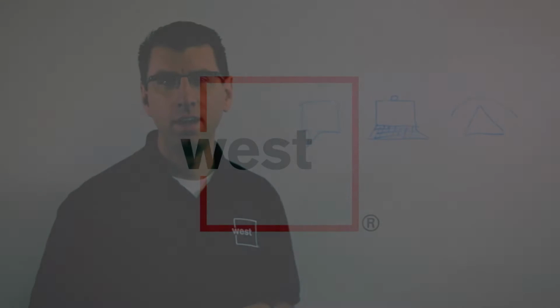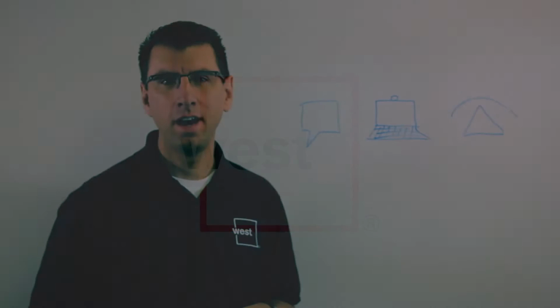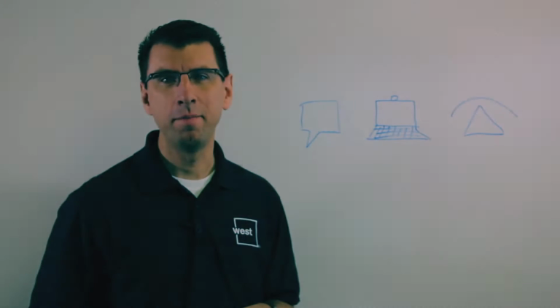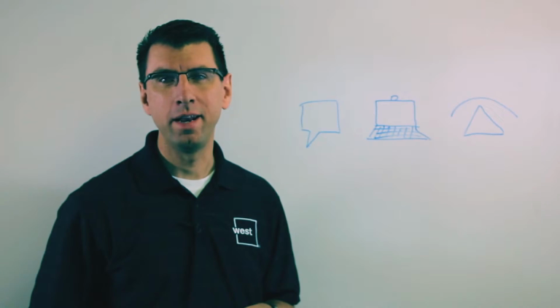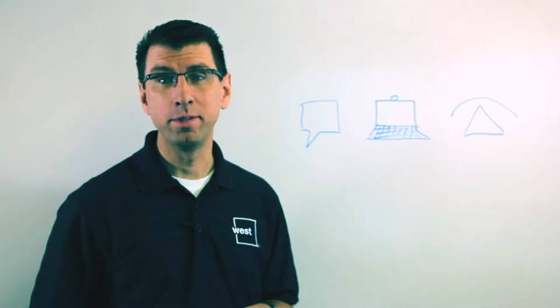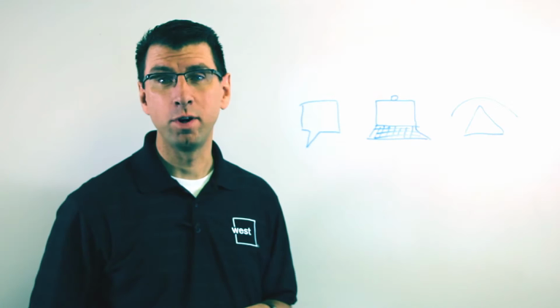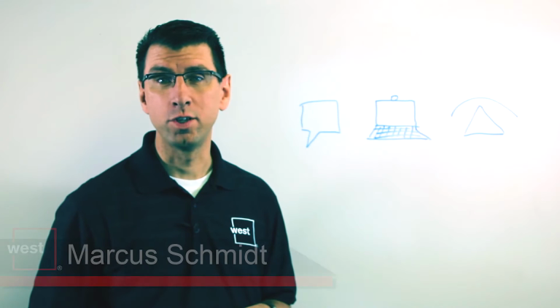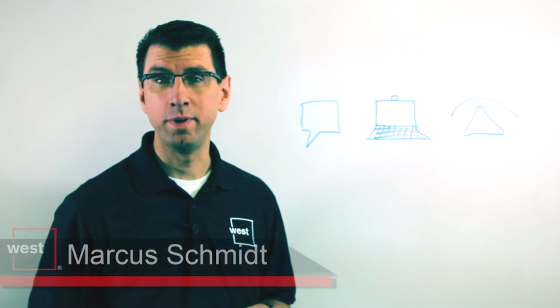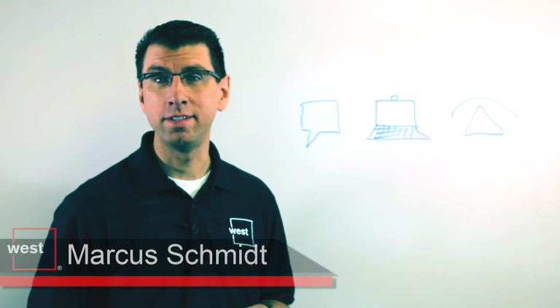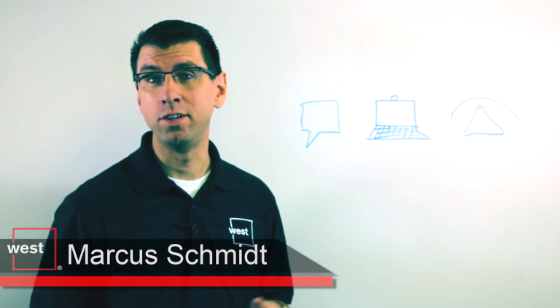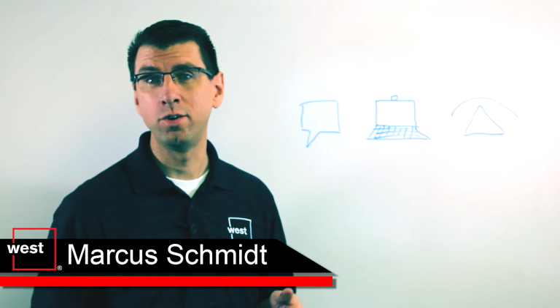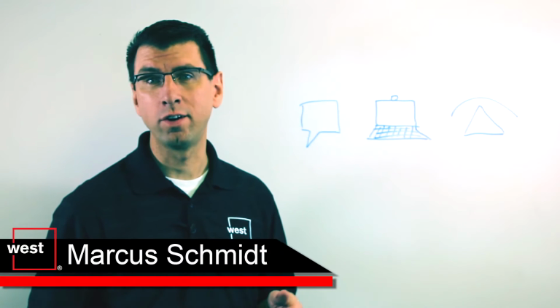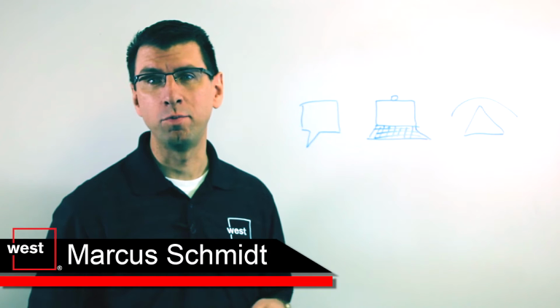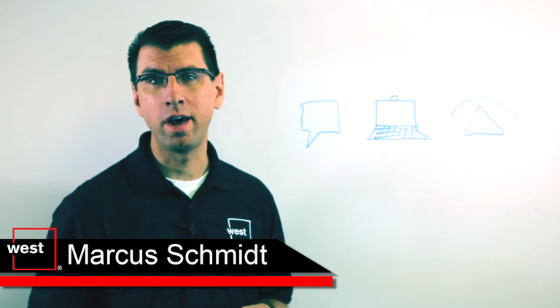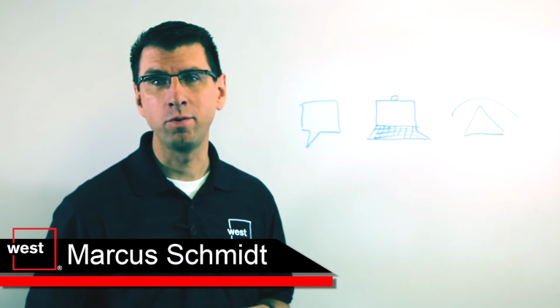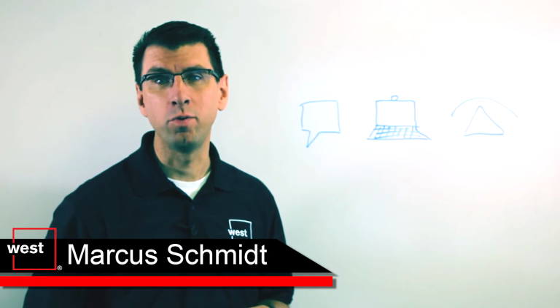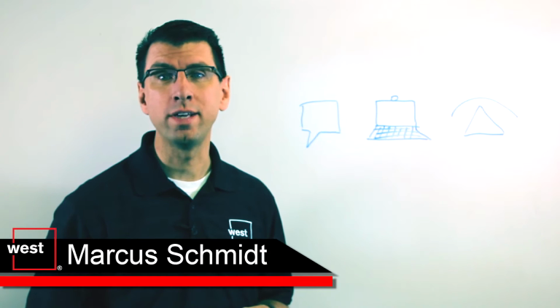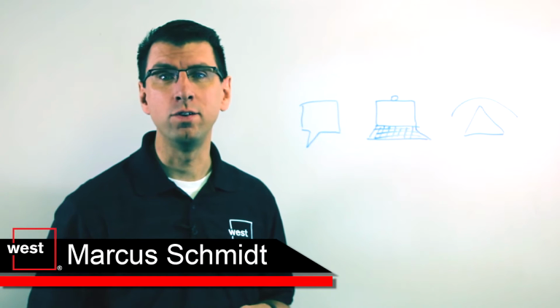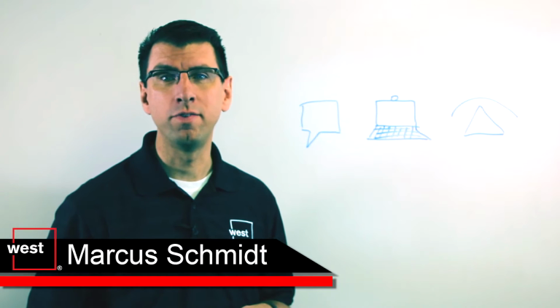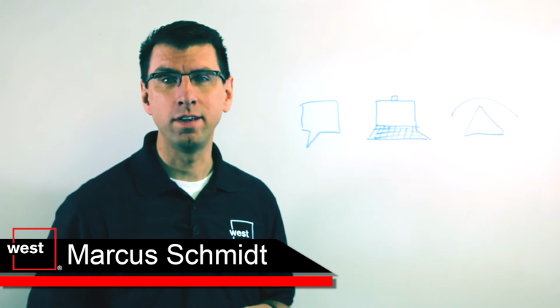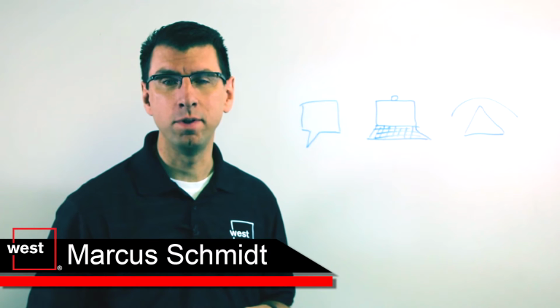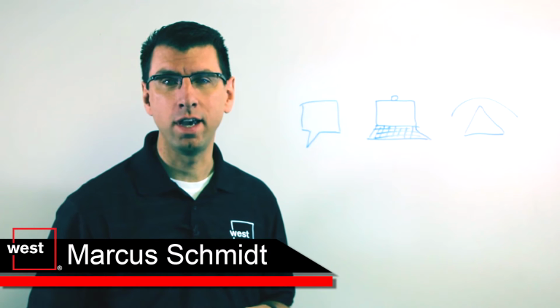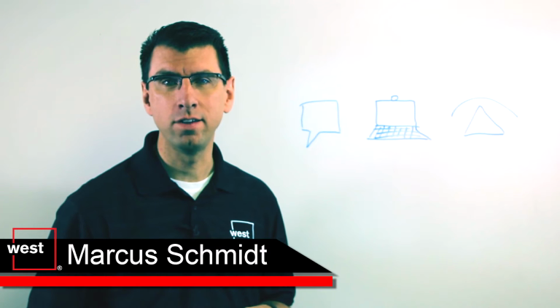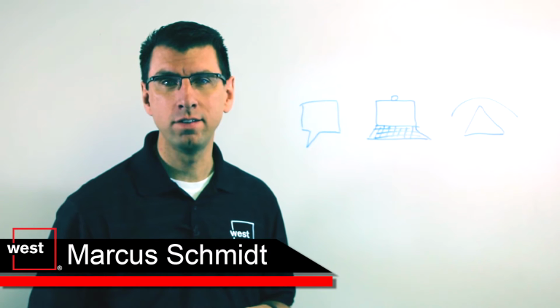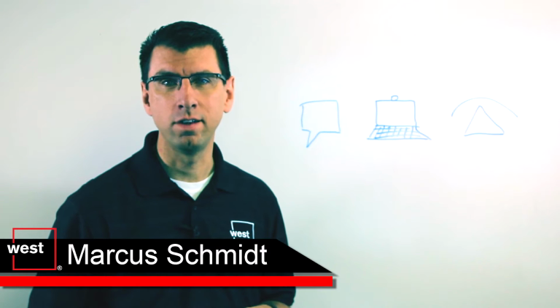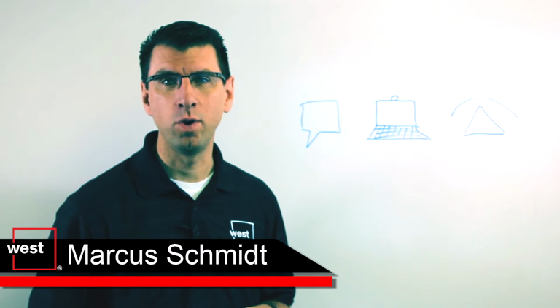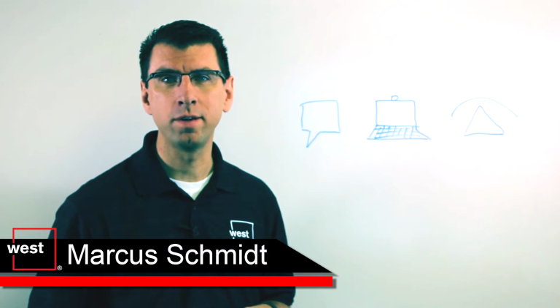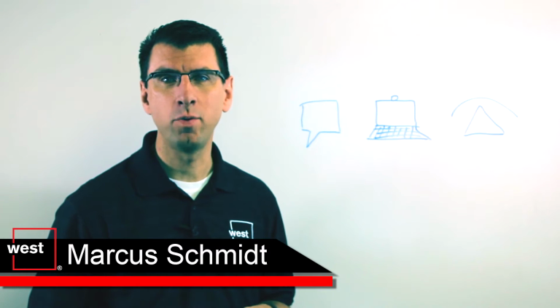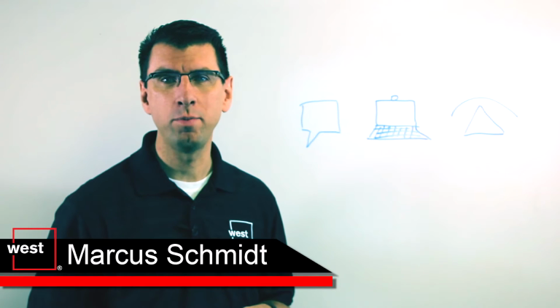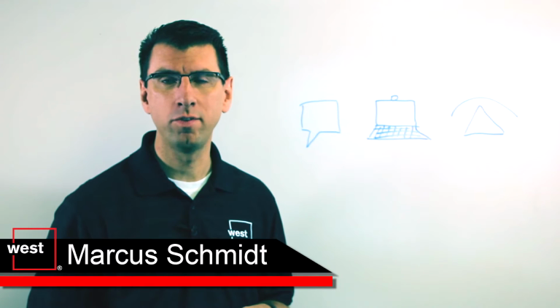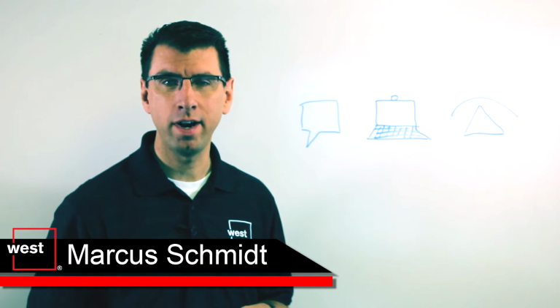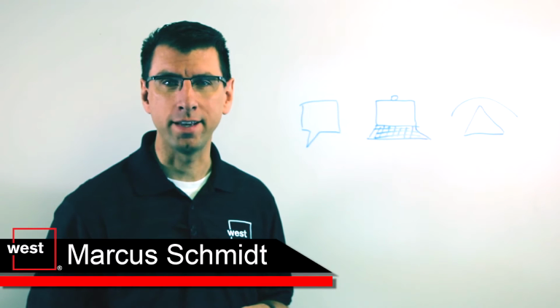Hi, my name is Marcus Schmidt, Senior Director of Product with West Unified Communications, and welcome to Whiteboard Fridays.